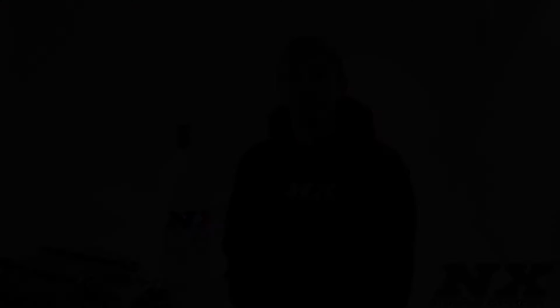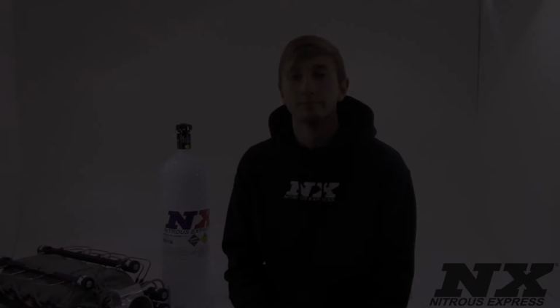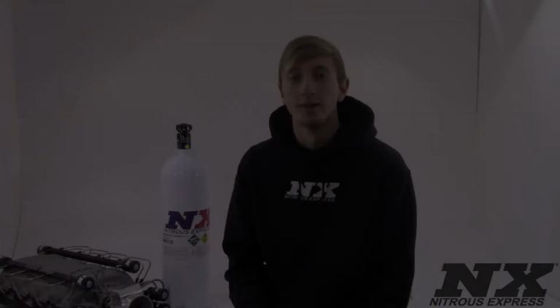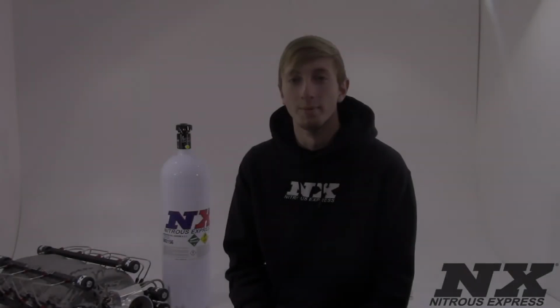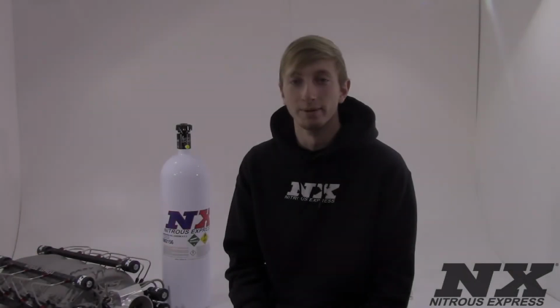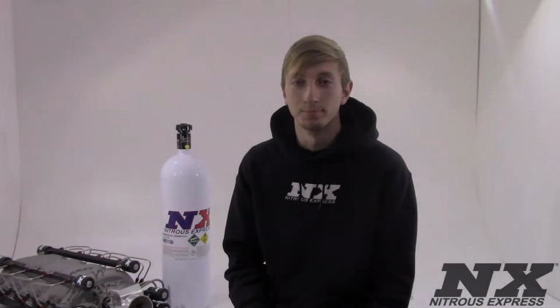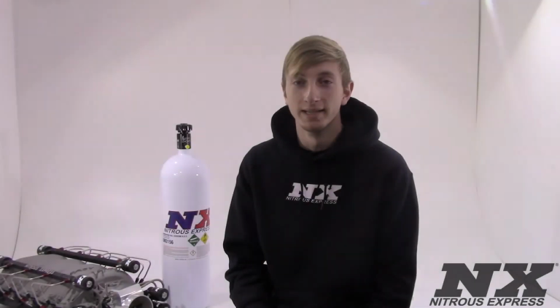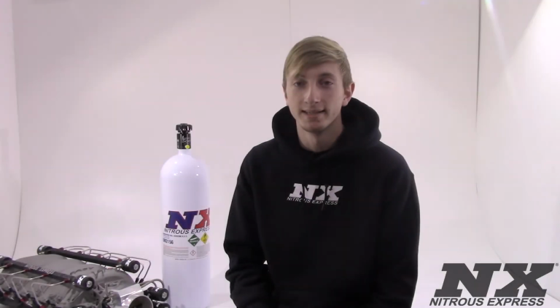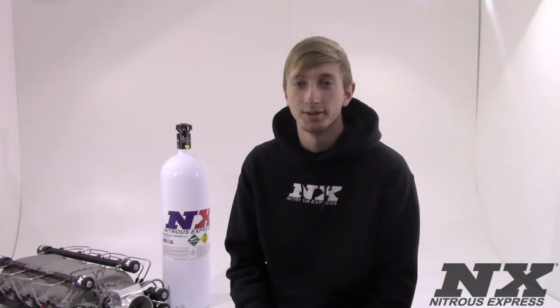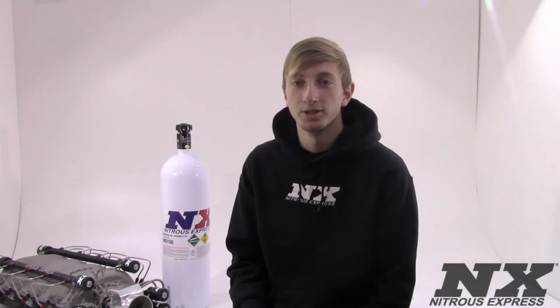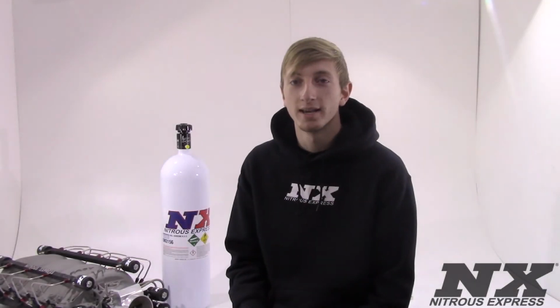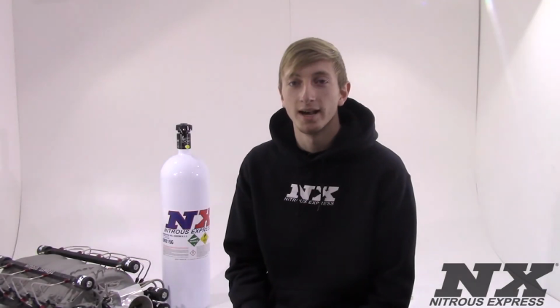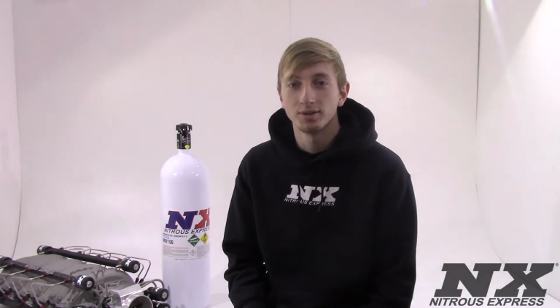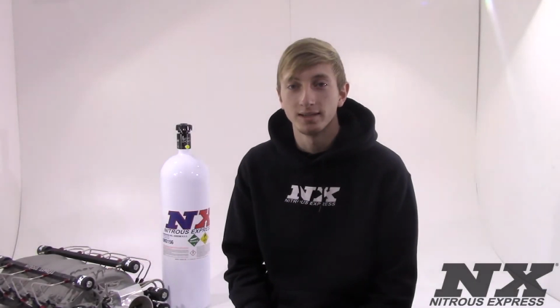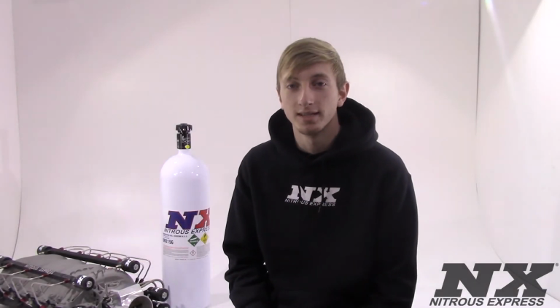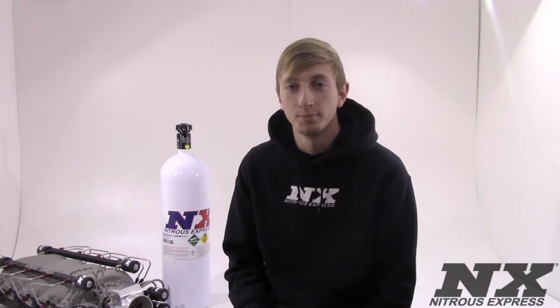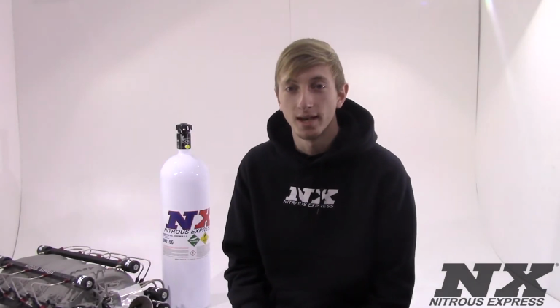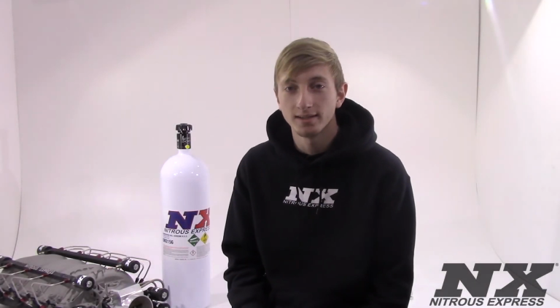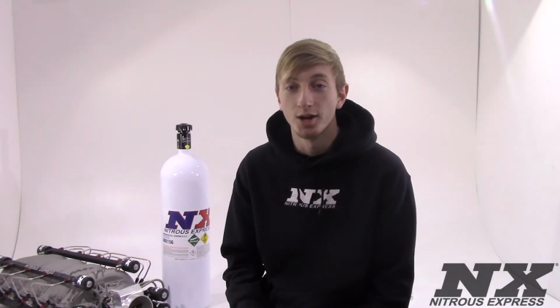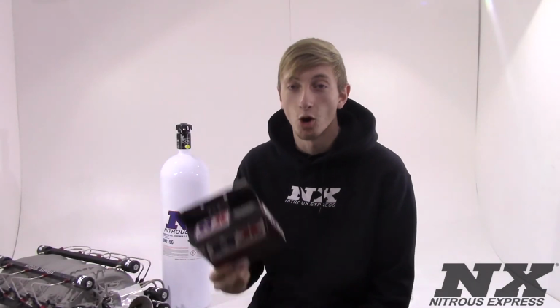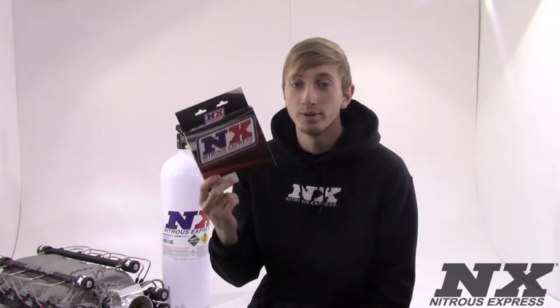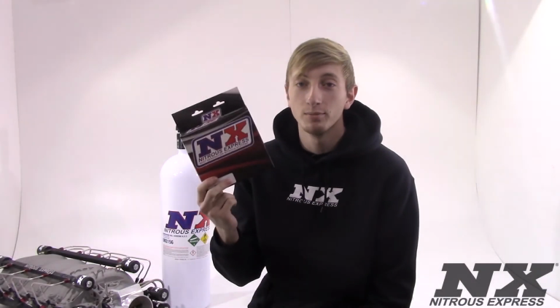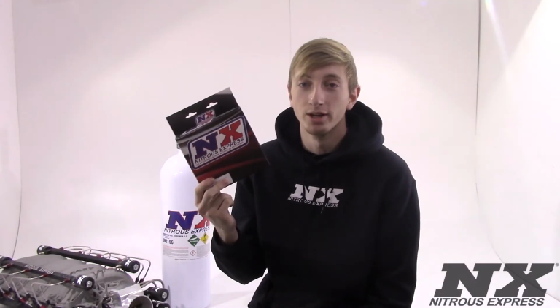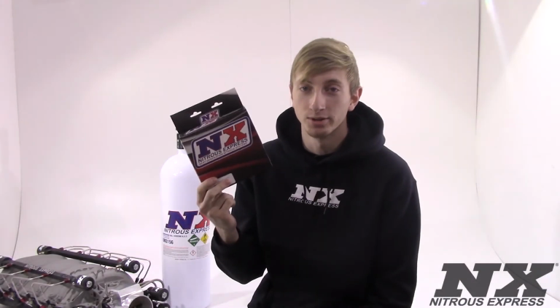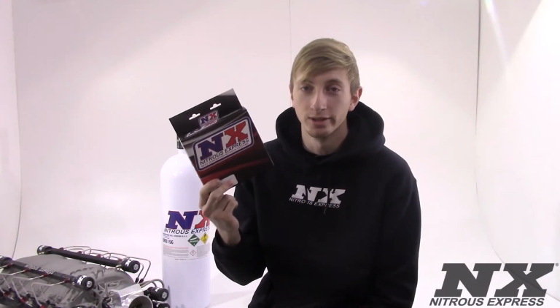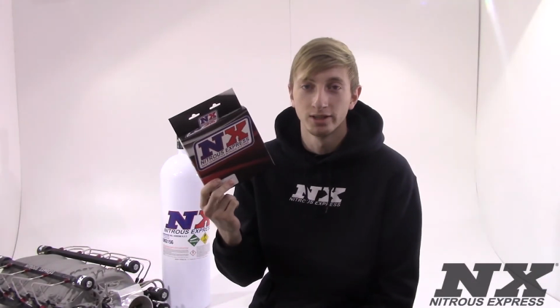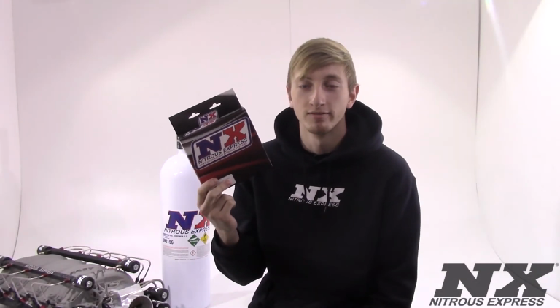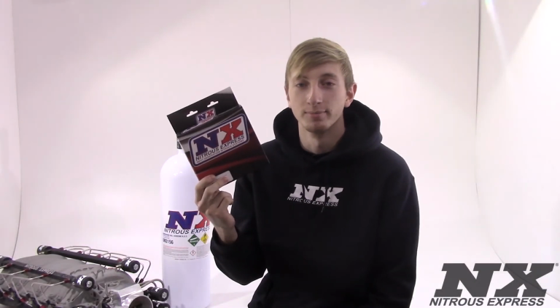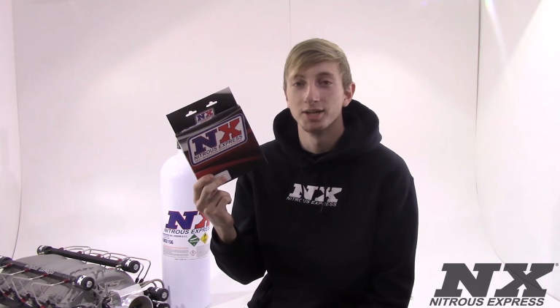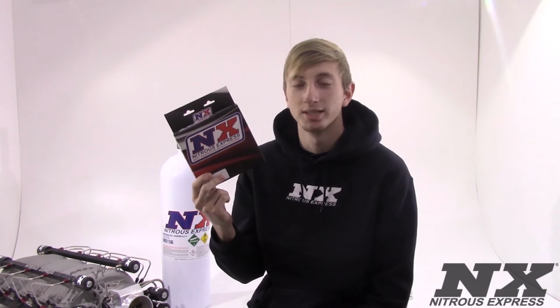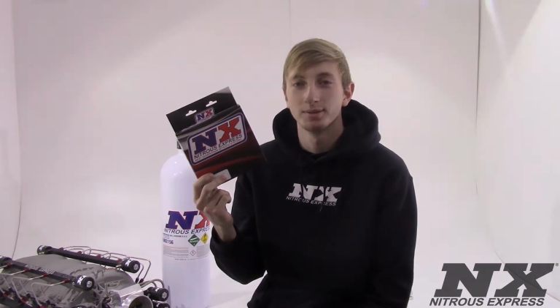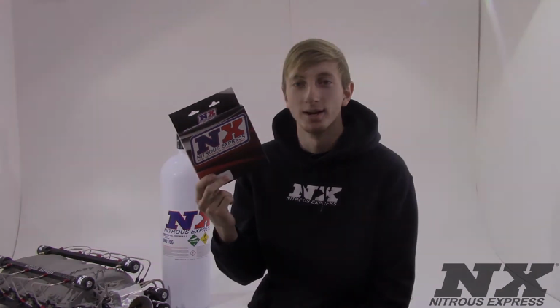Hi, my name is Blake and I'm here to be checking out the TPS and RPM window switch from Nitrous Express.